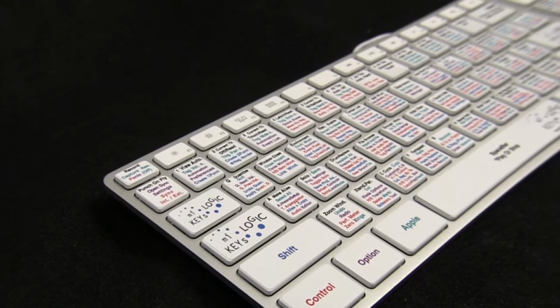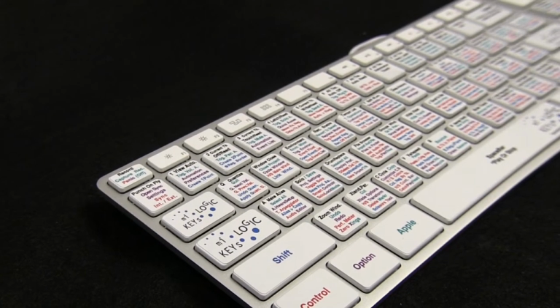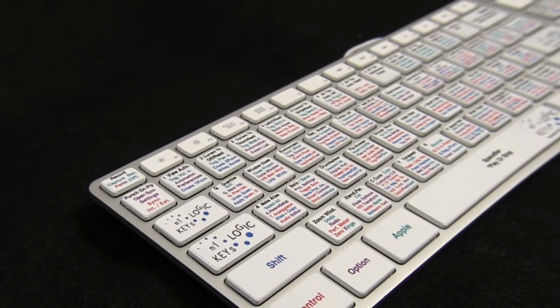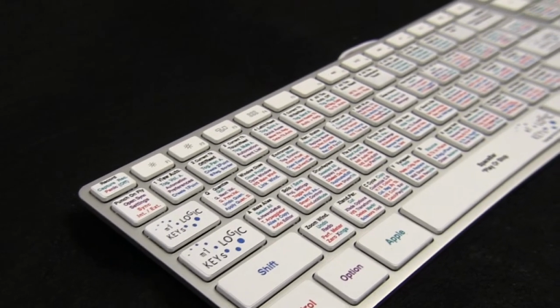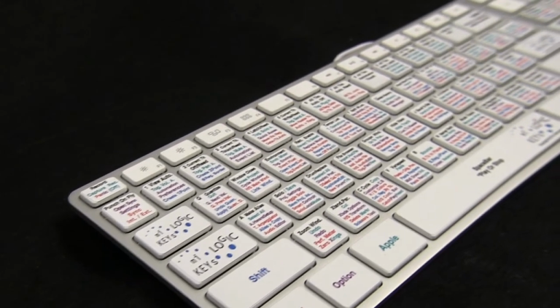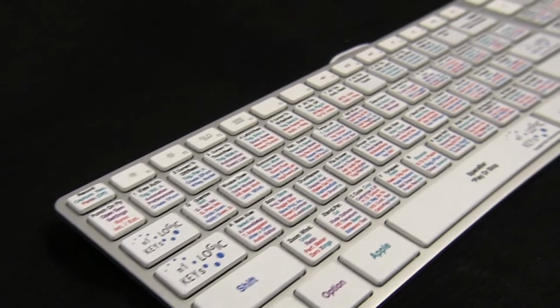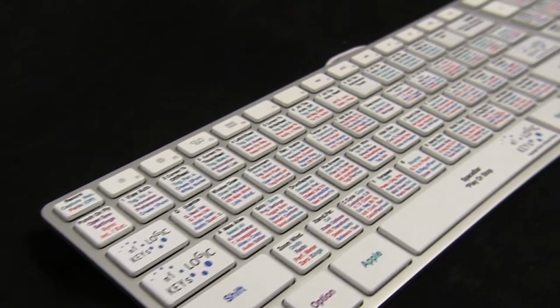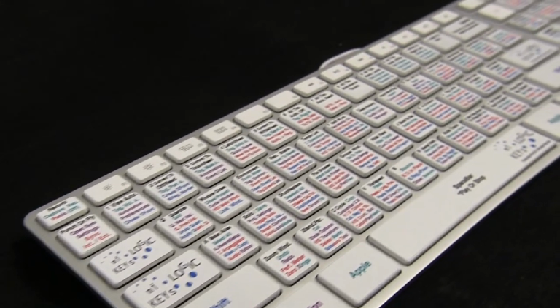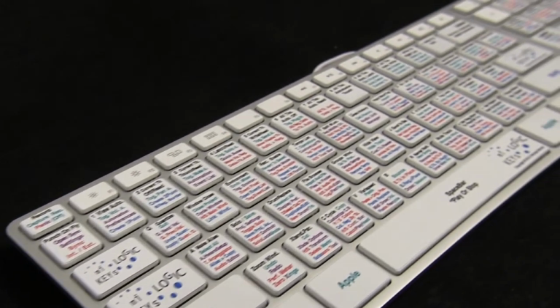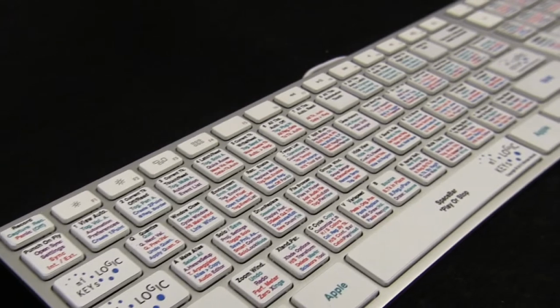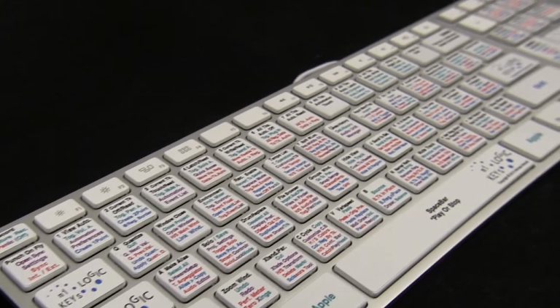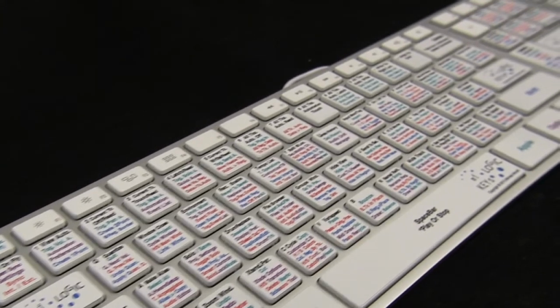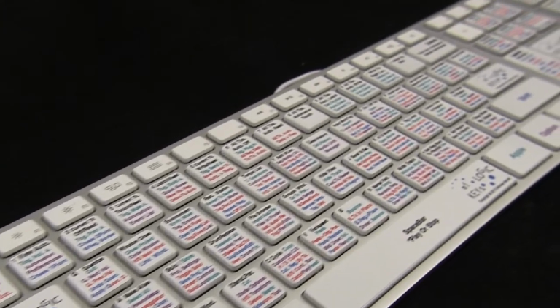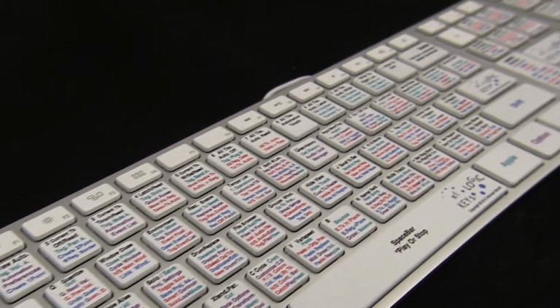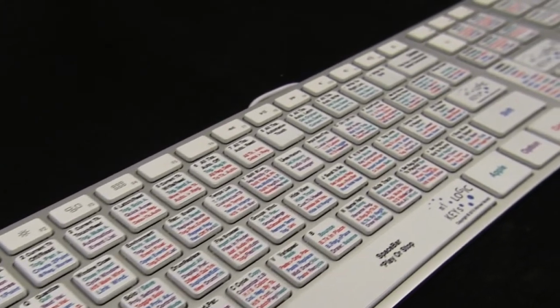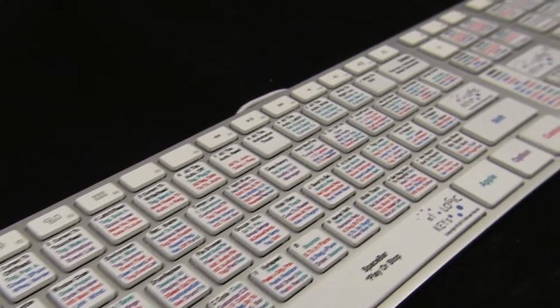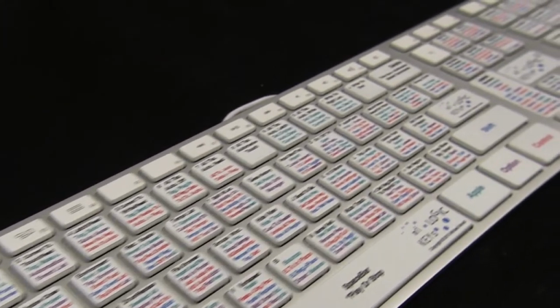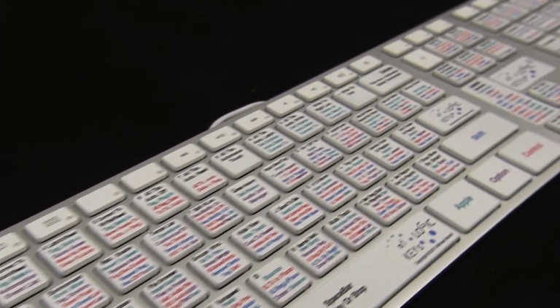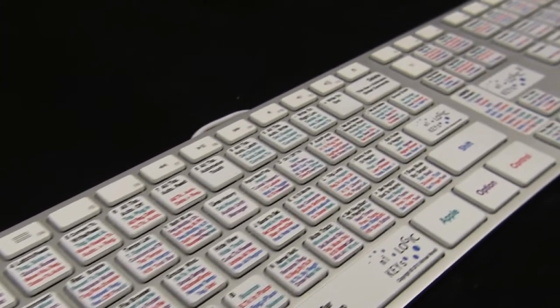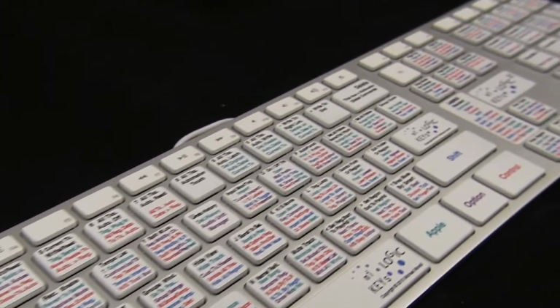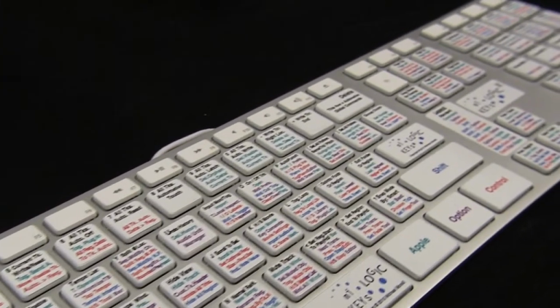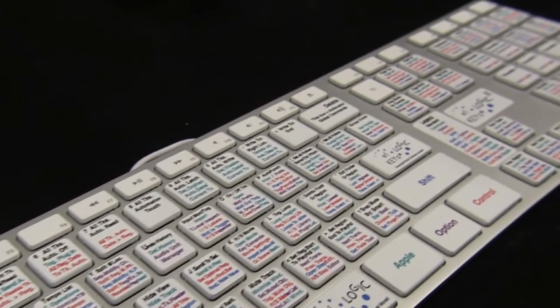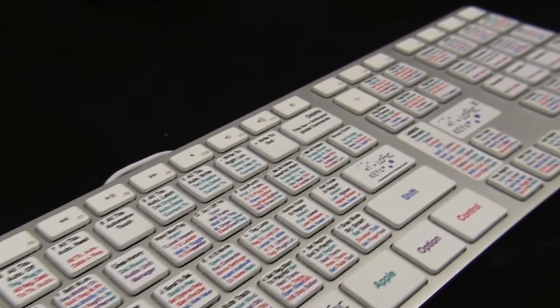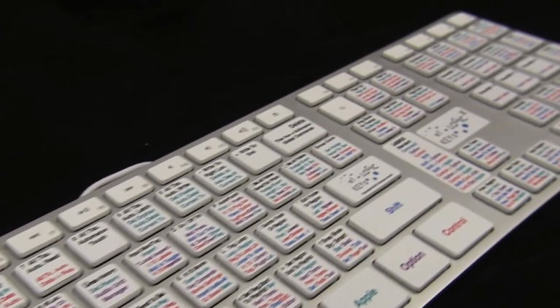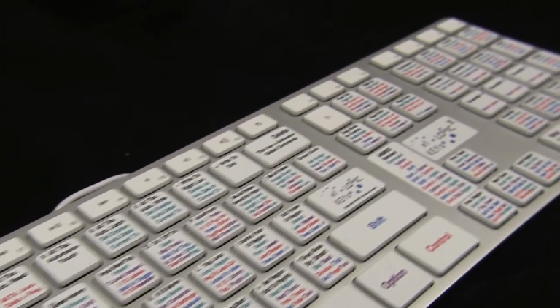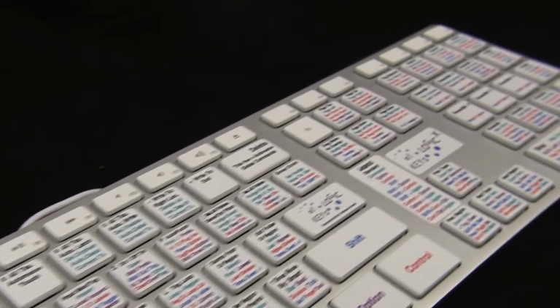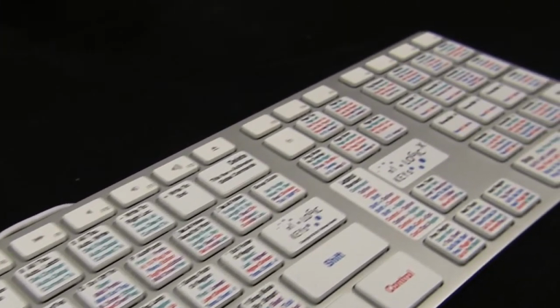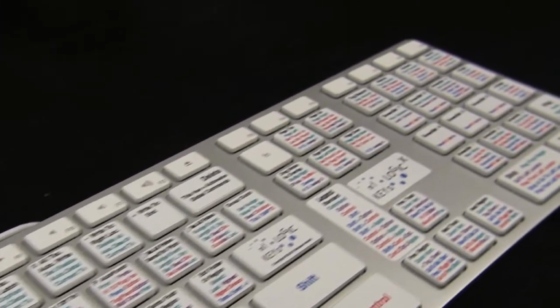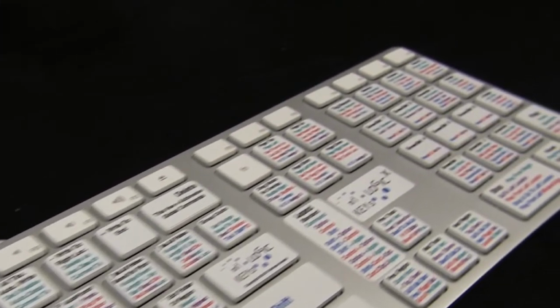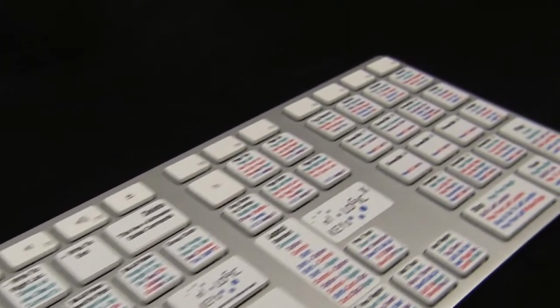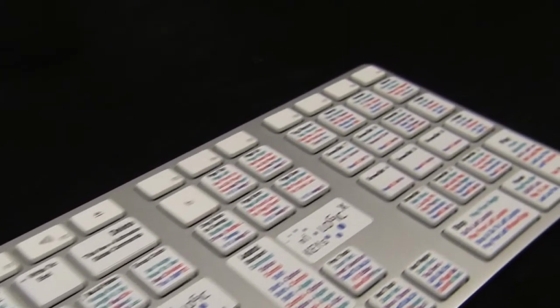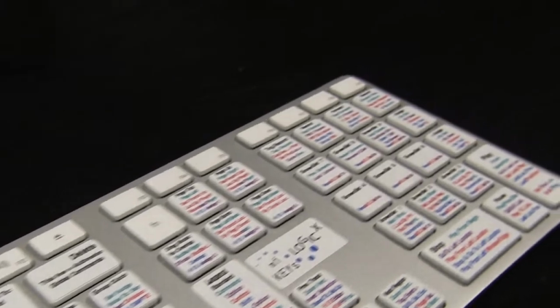MyLogicKeys is three separate products combined together to function as a comprehensive solution for taking control of Logic Pro.